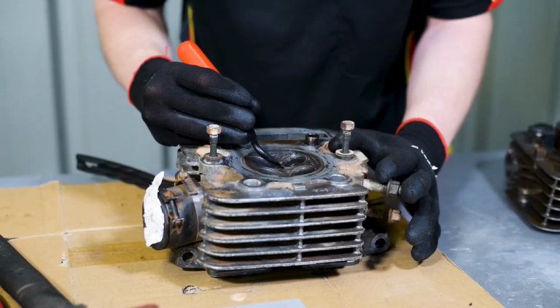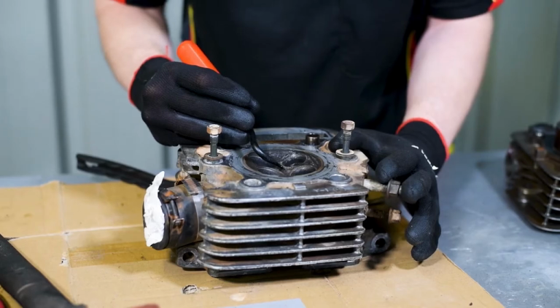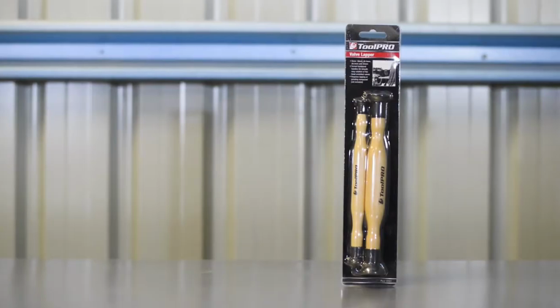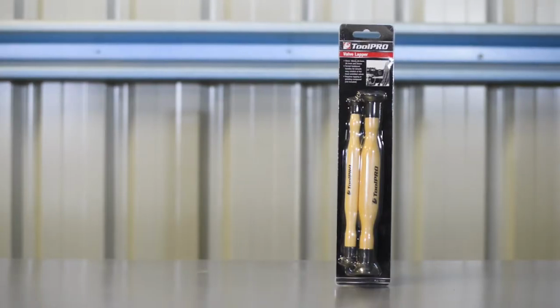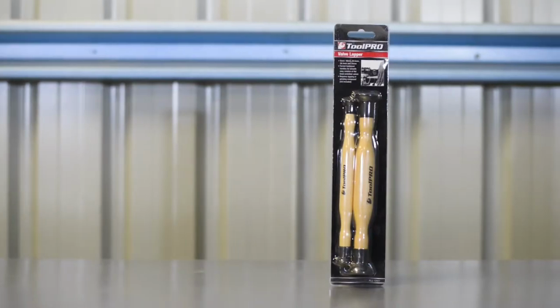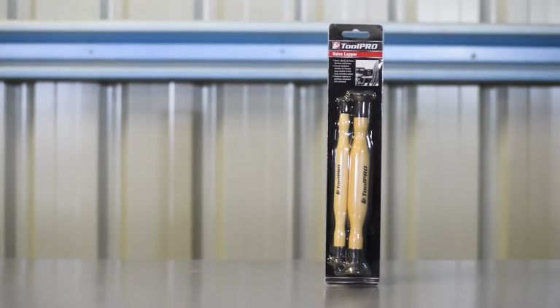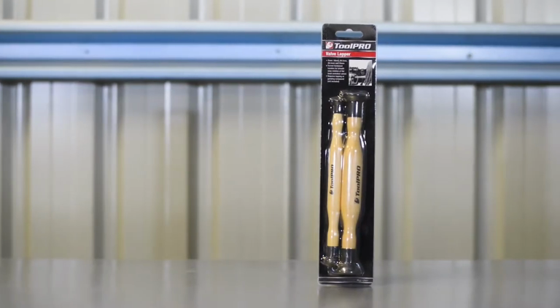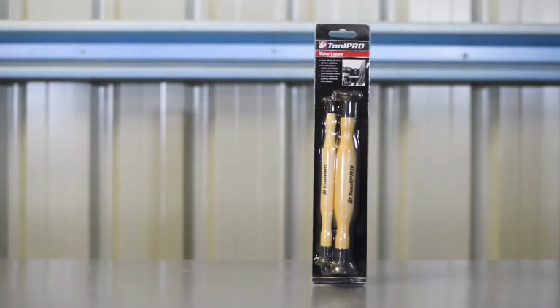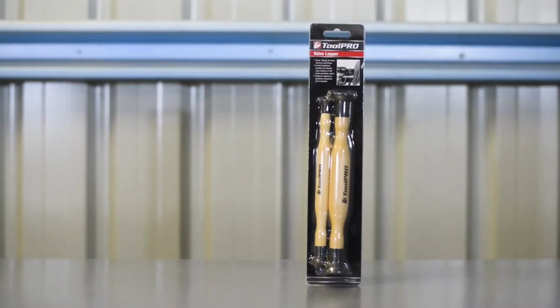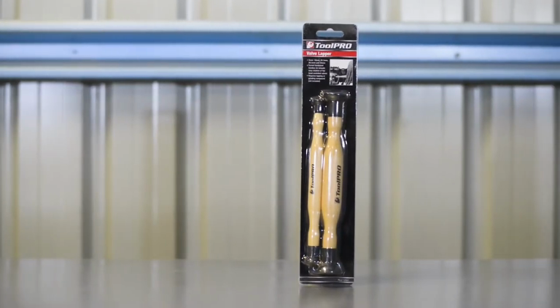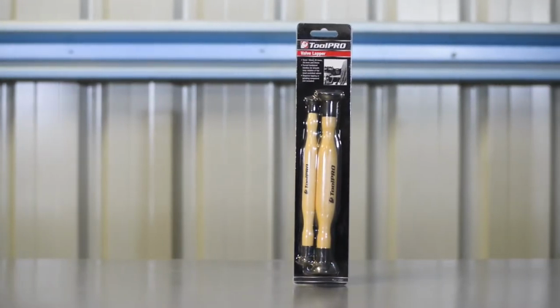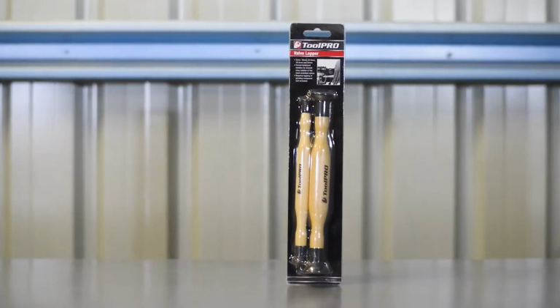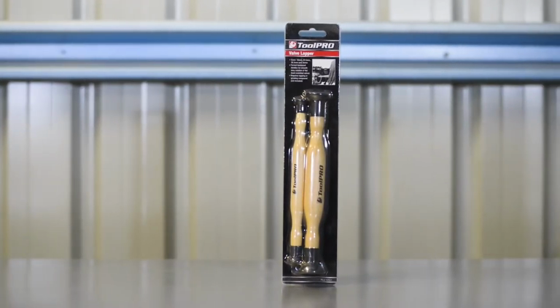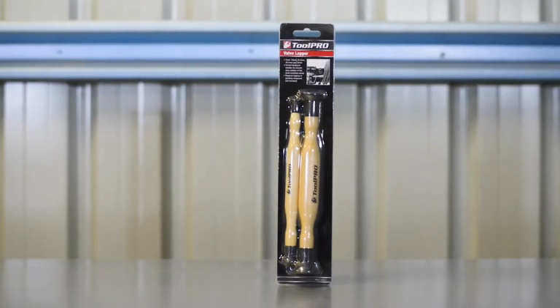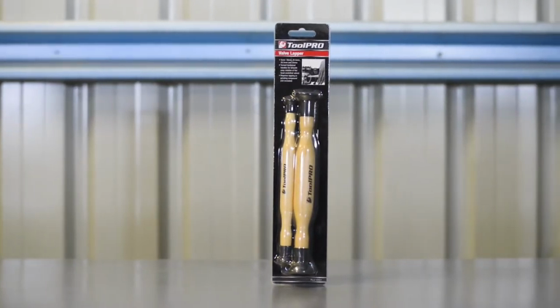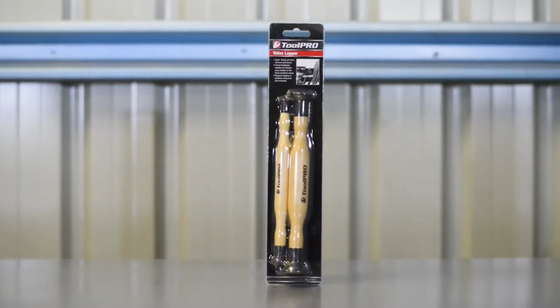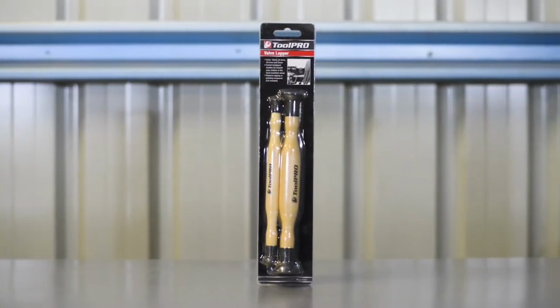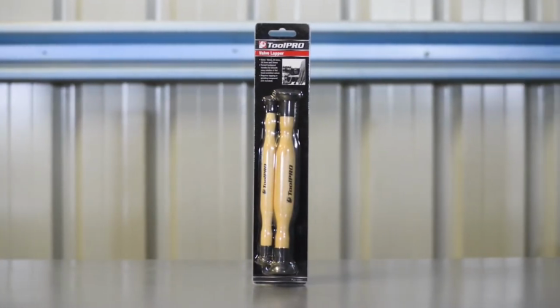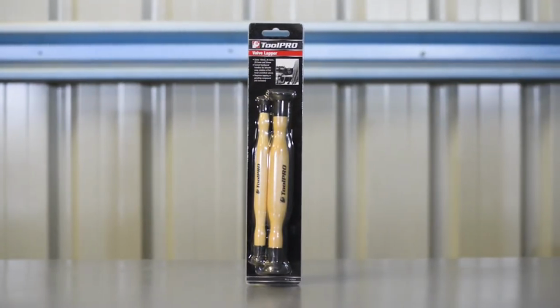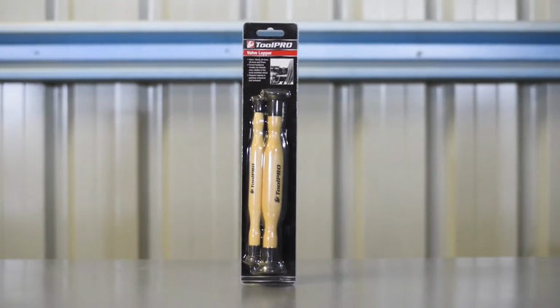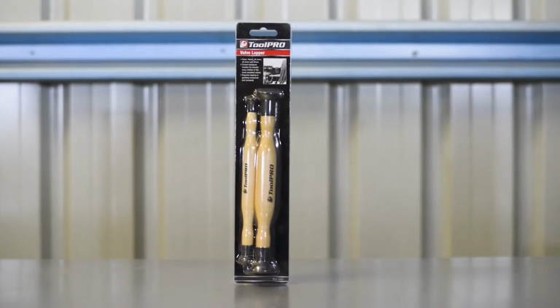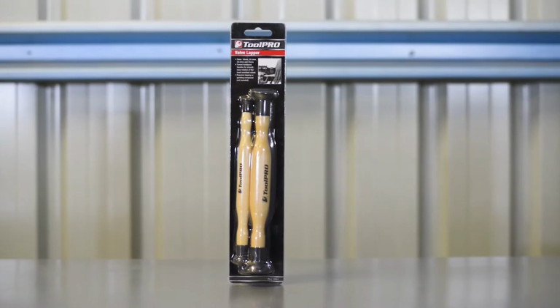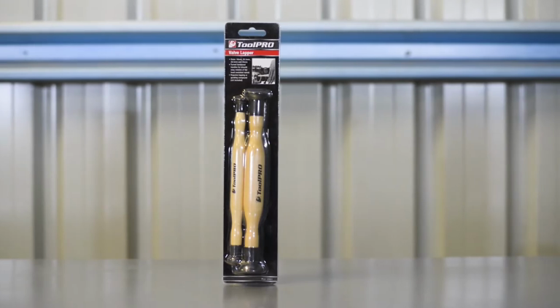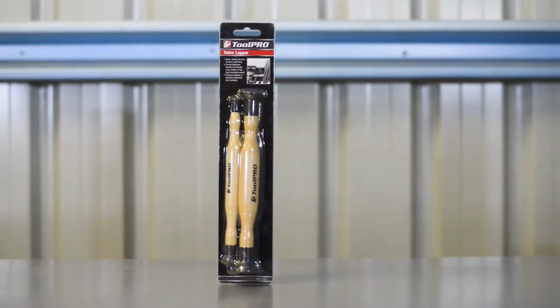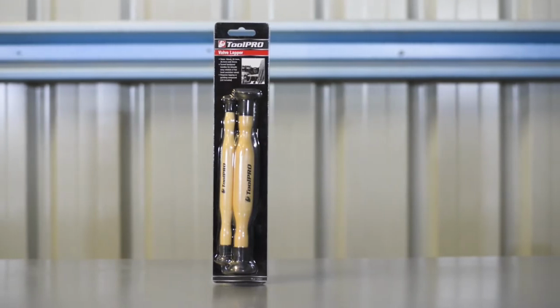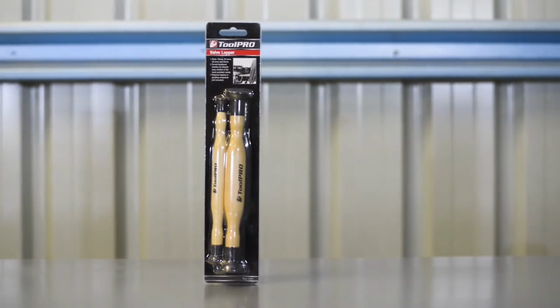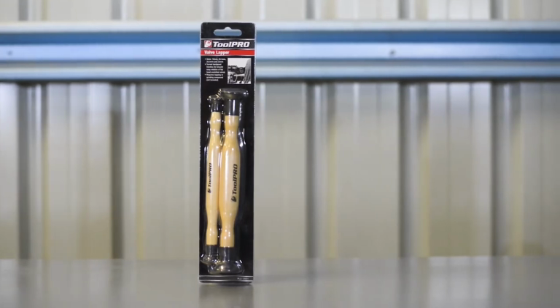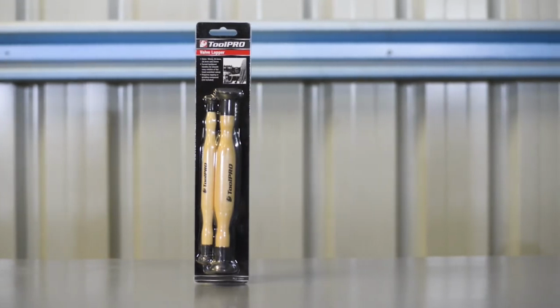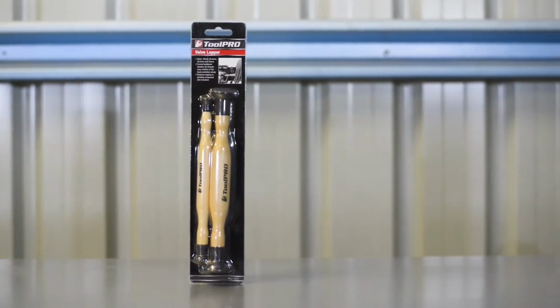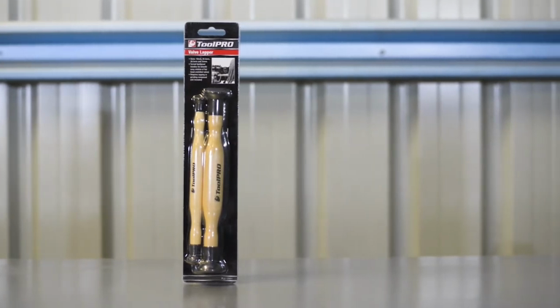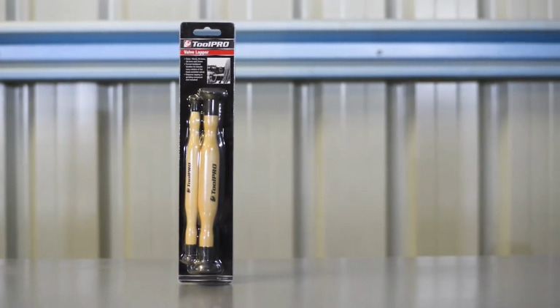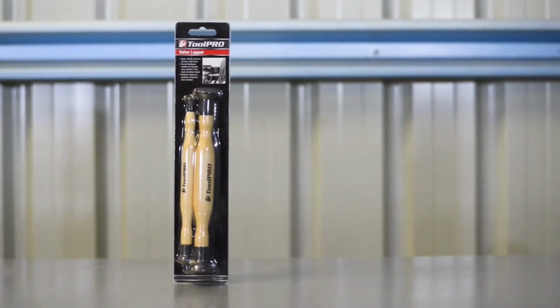There are two valve lapping tools in the ToolPro valve lapper set with four suction cups to suit a variety of valve sizes.